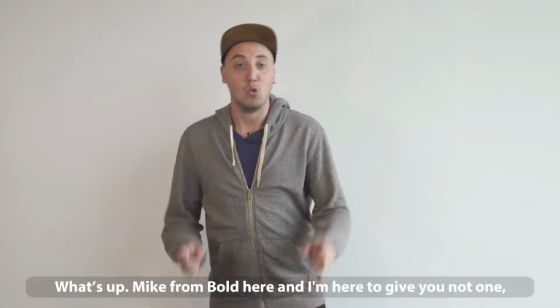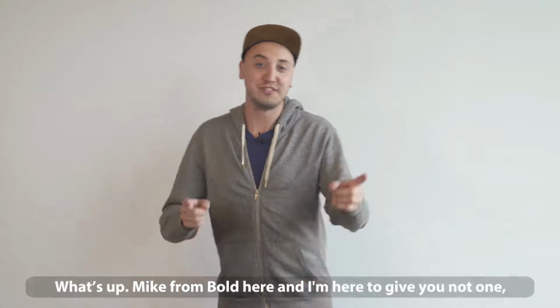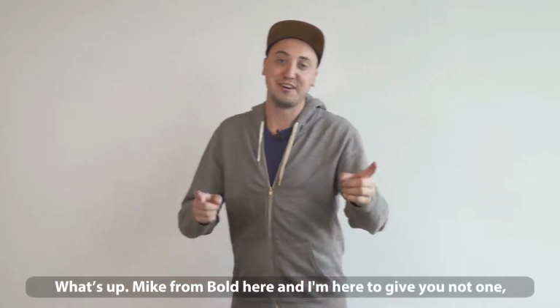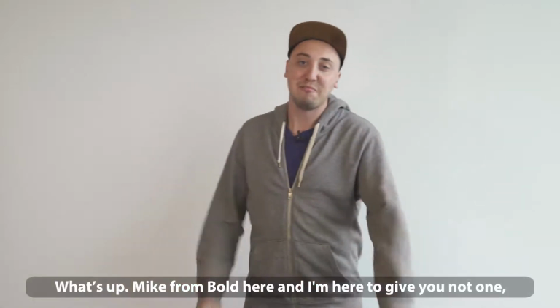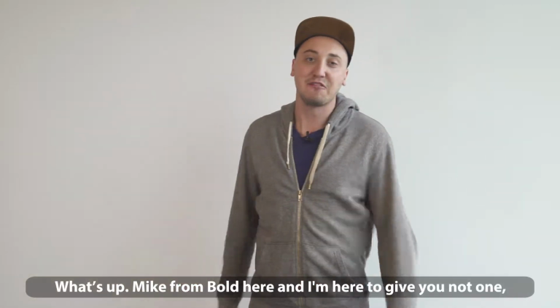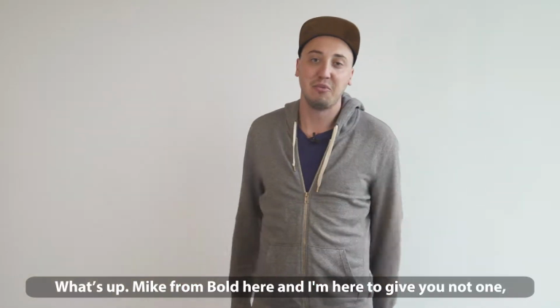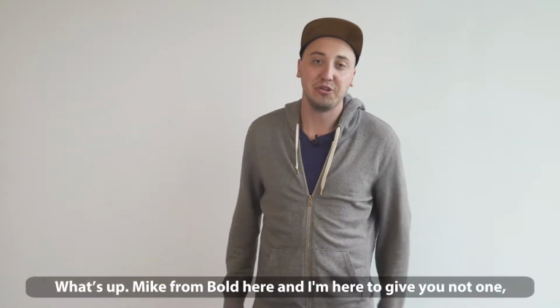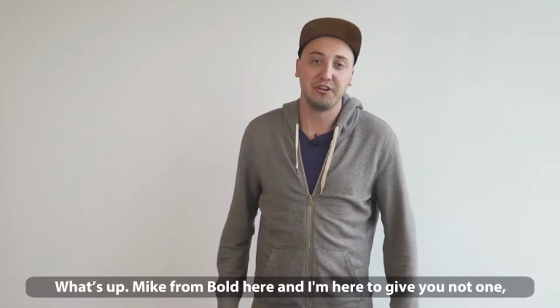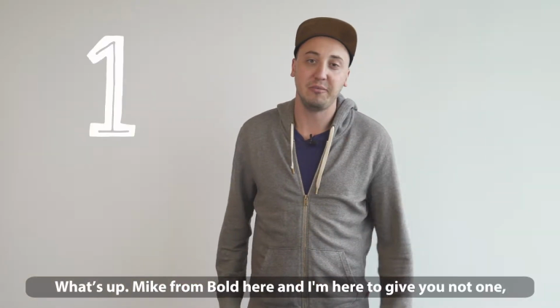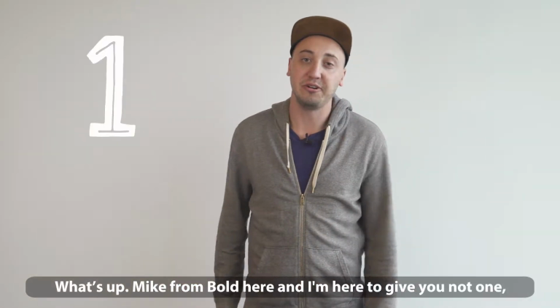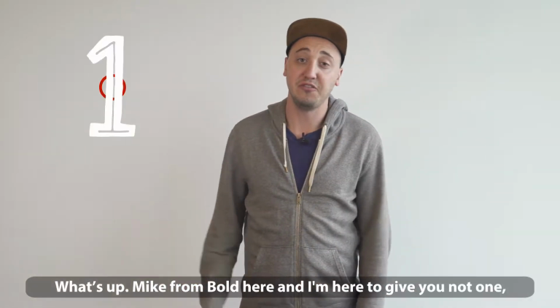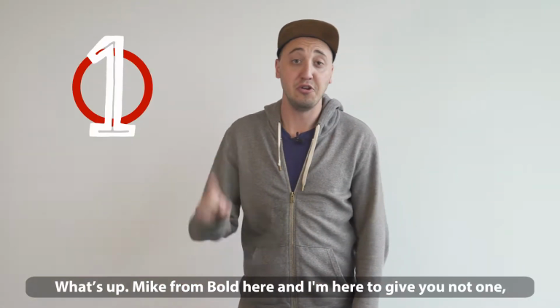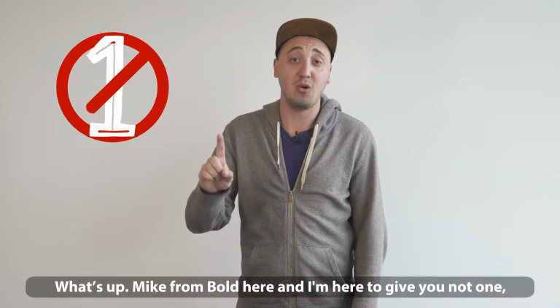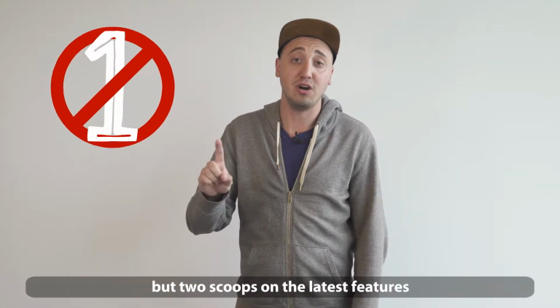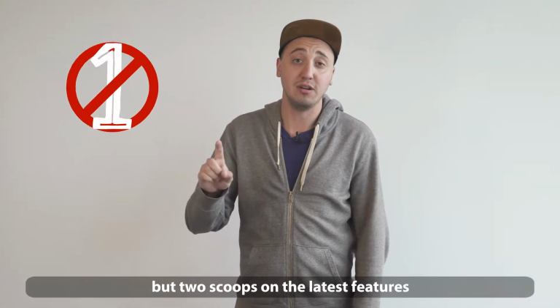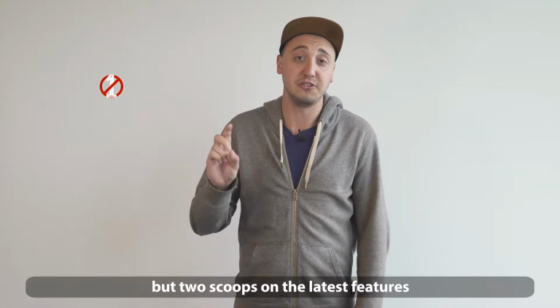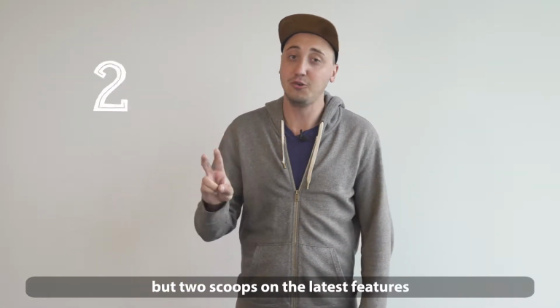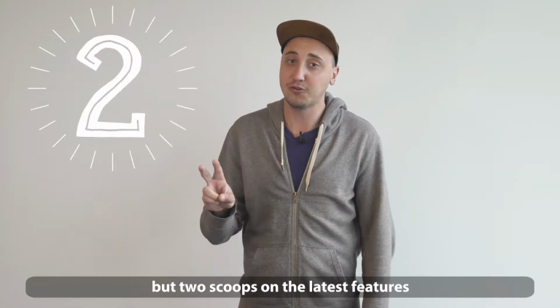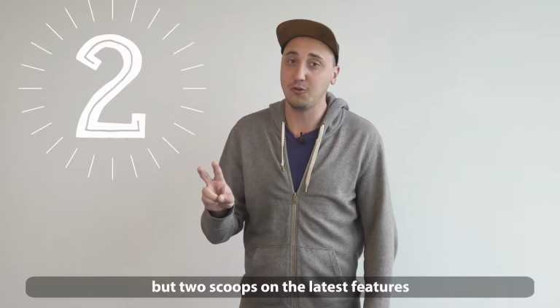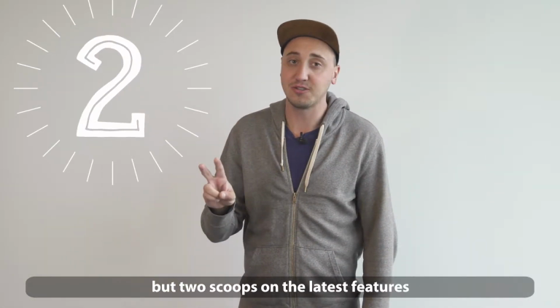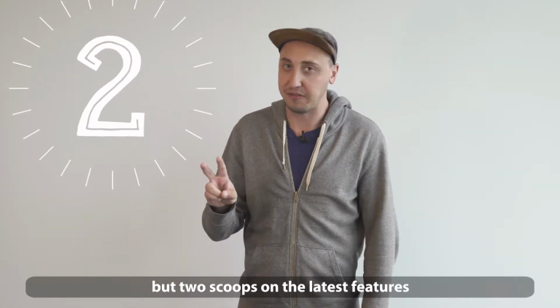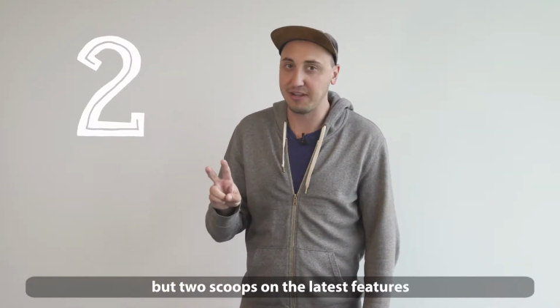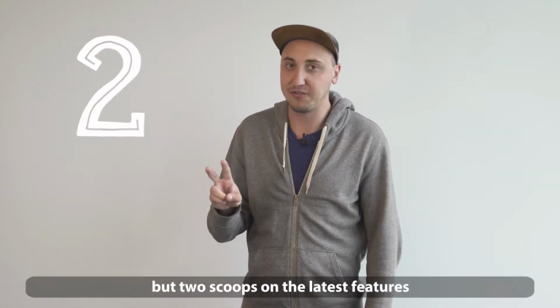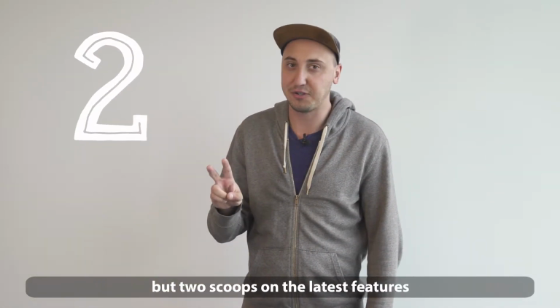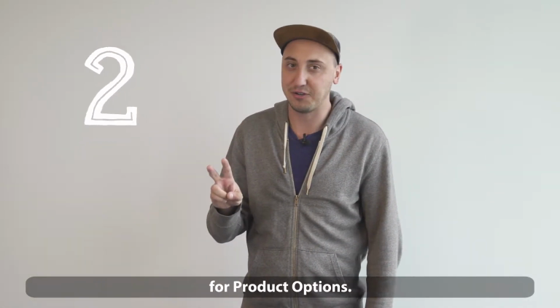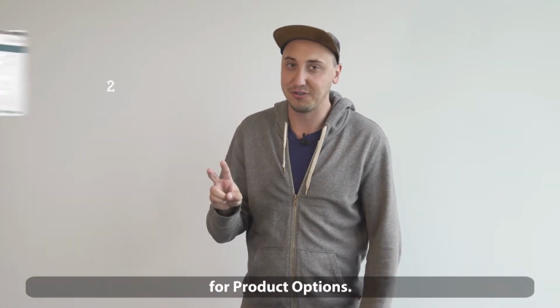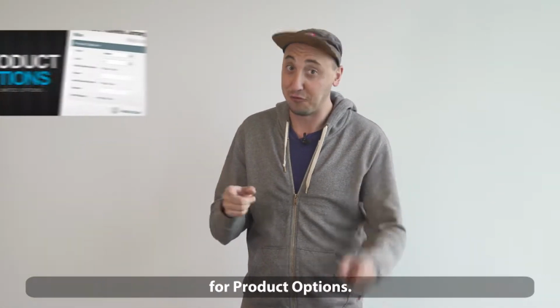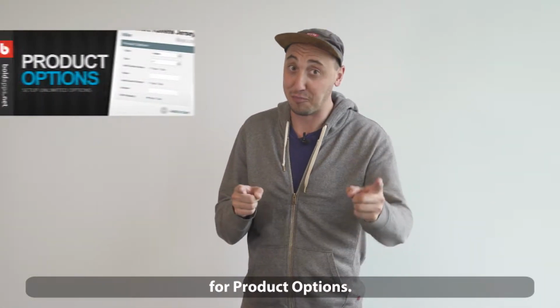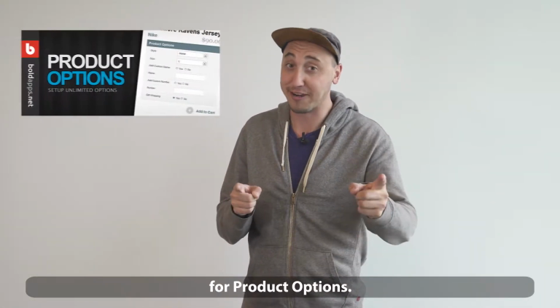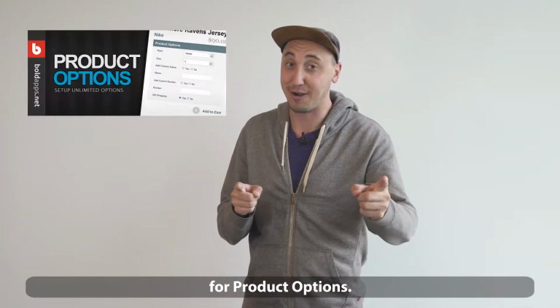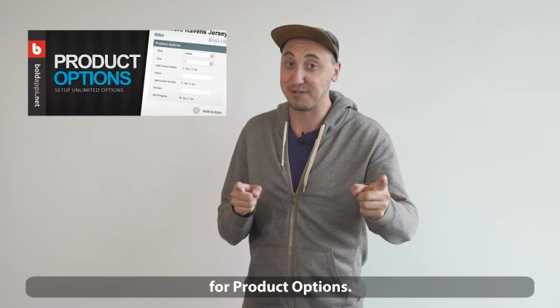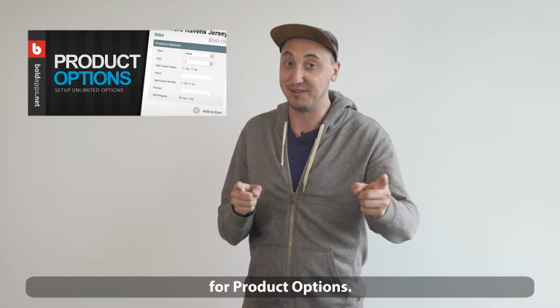What's up, Mike from Bold here, and I'm here to give you not one, but two scoops on the latest features for product options.